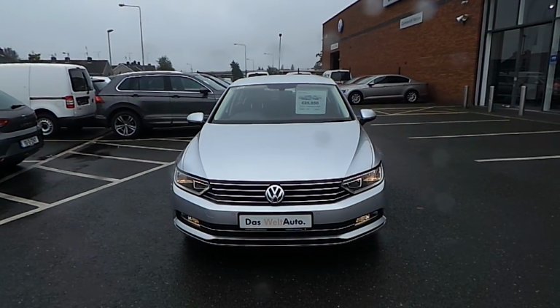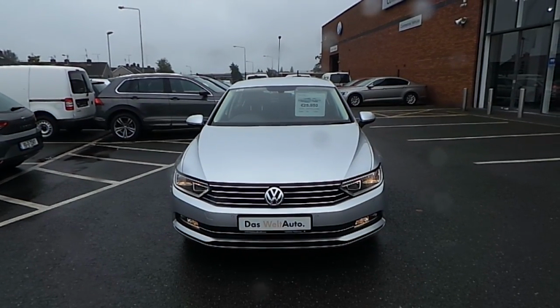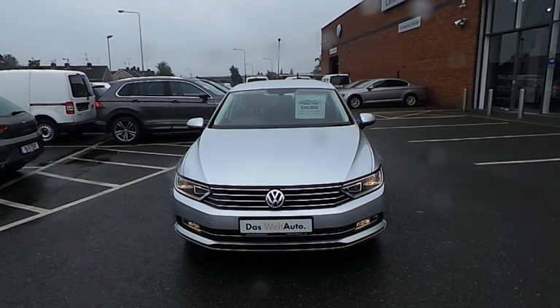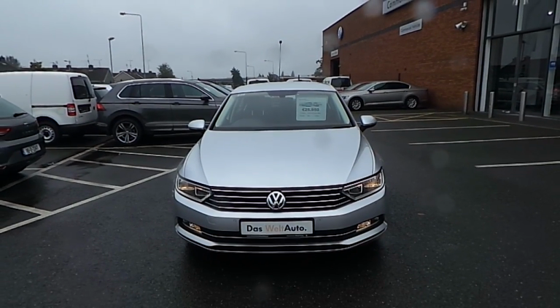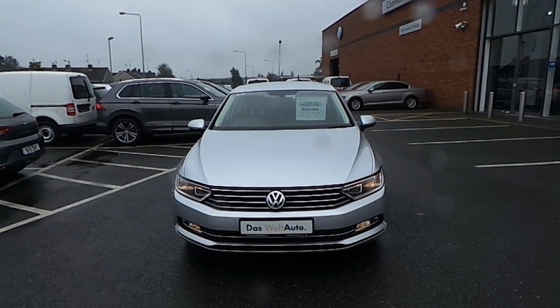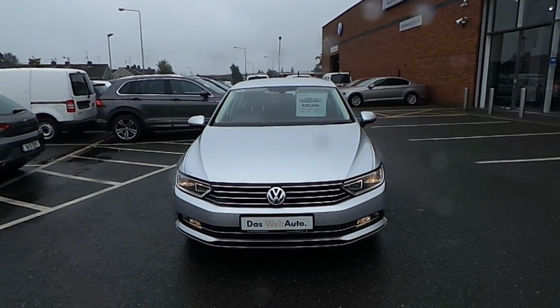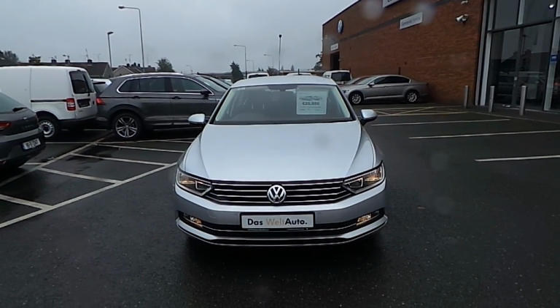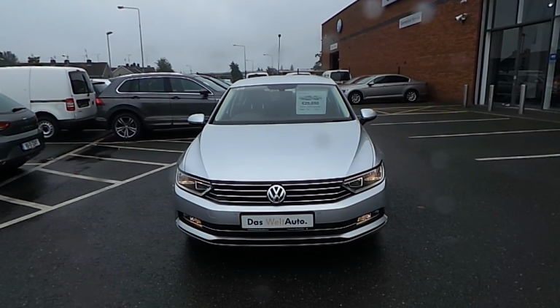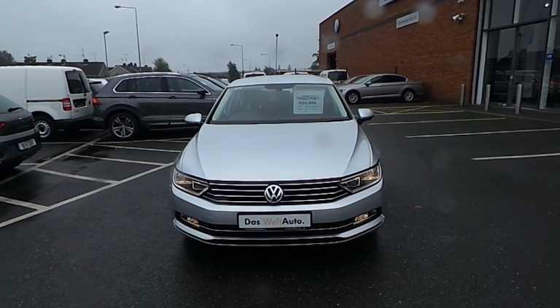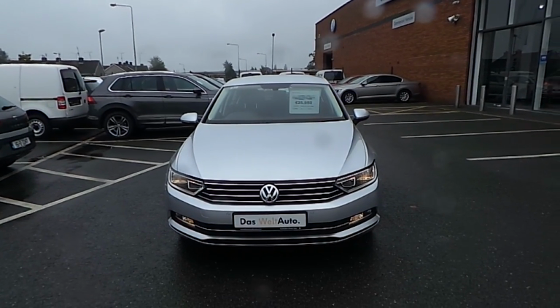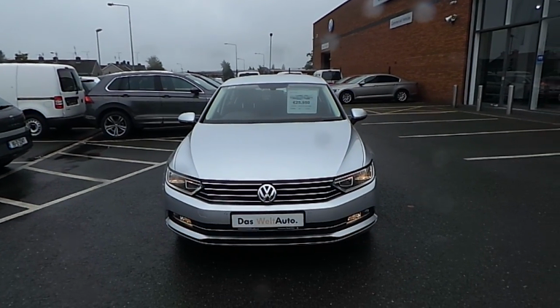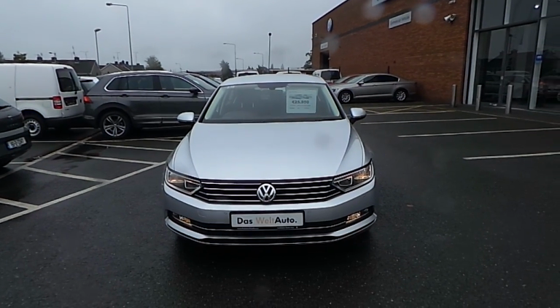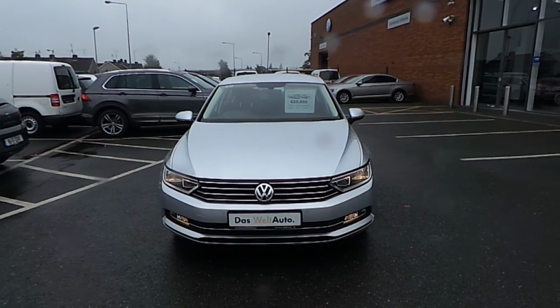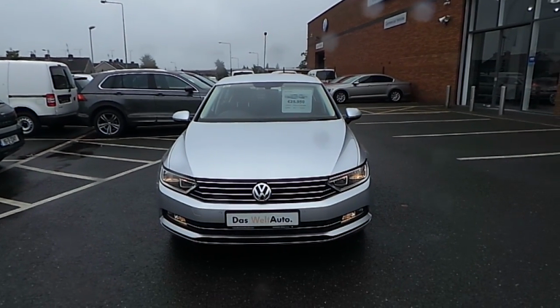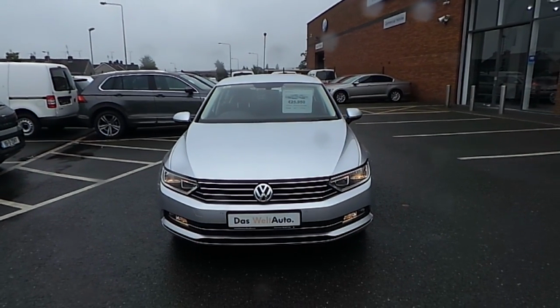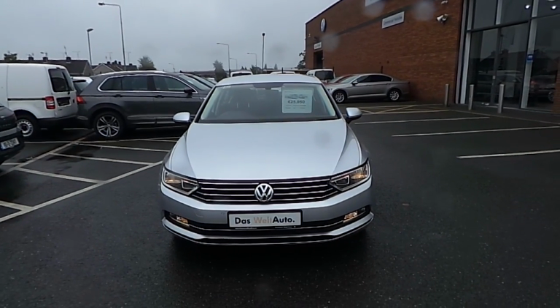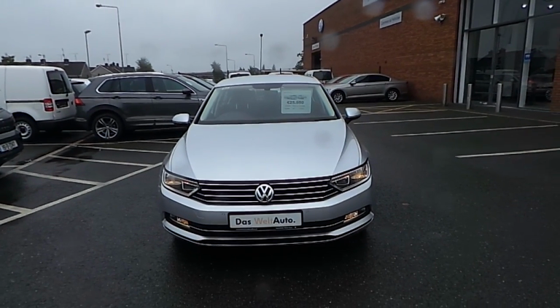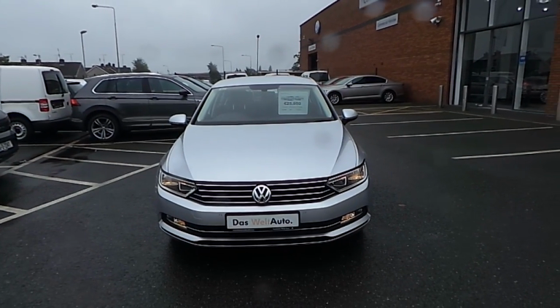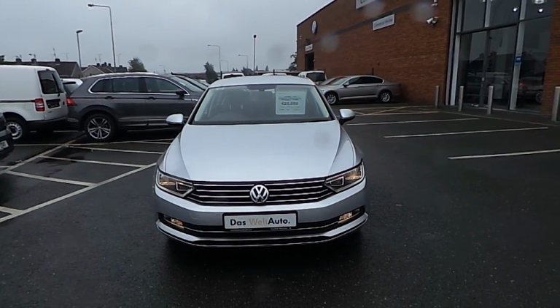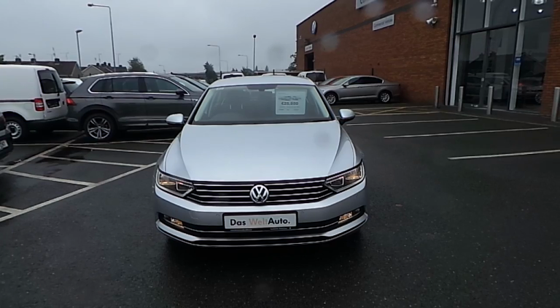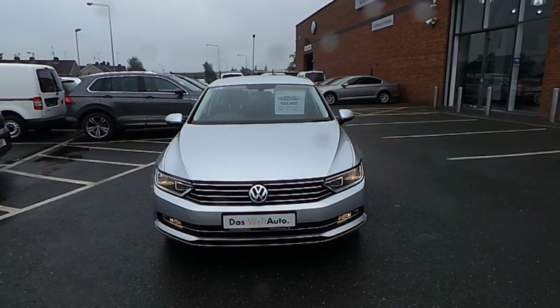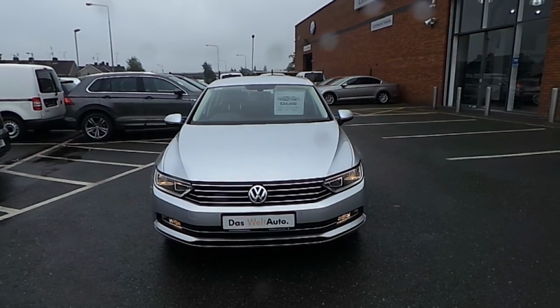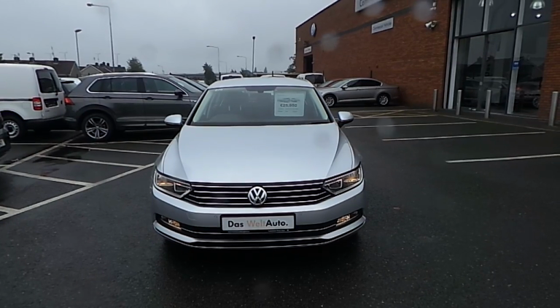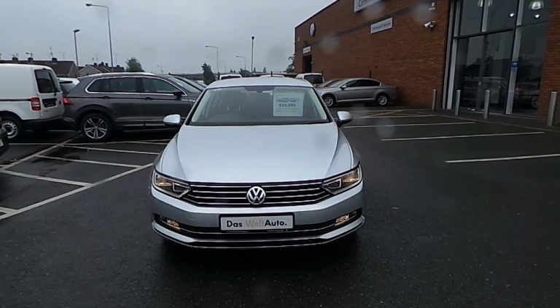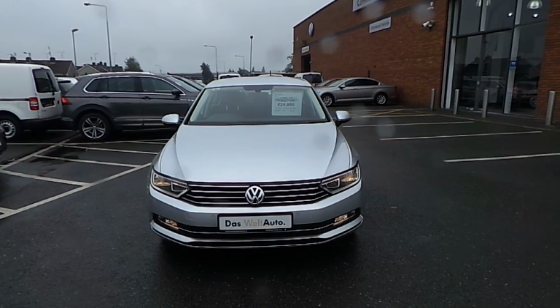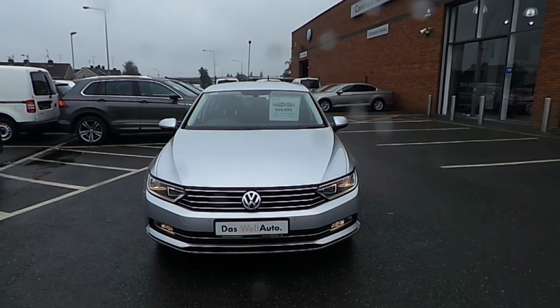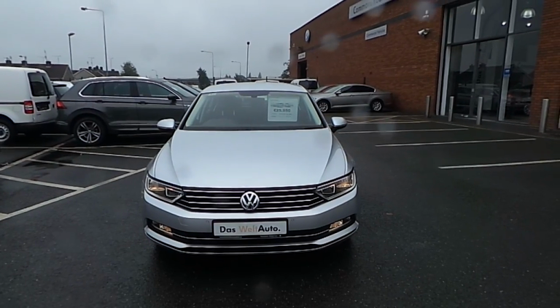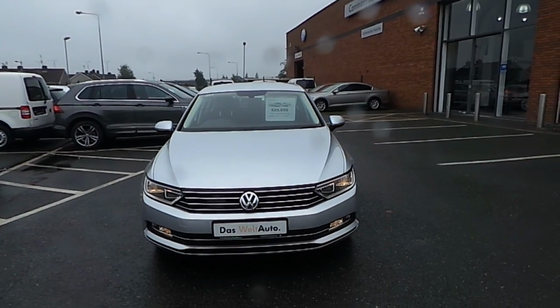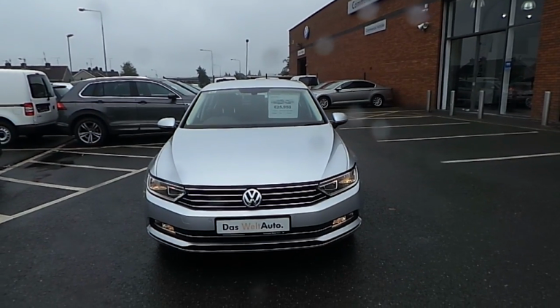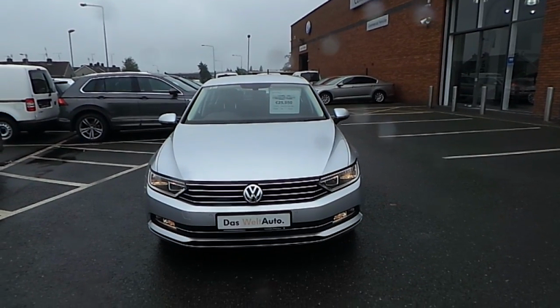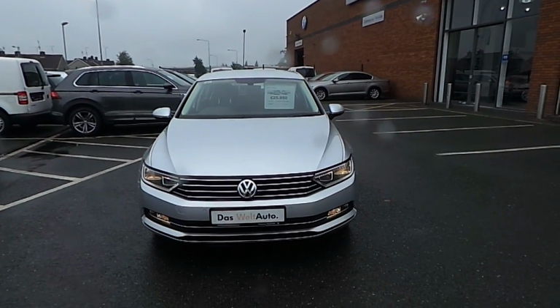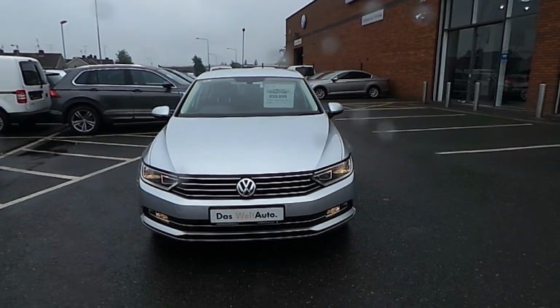Welcome to Commodore Cars. Today we're reviewing the 2015 Passat Comfortline Business Edition.